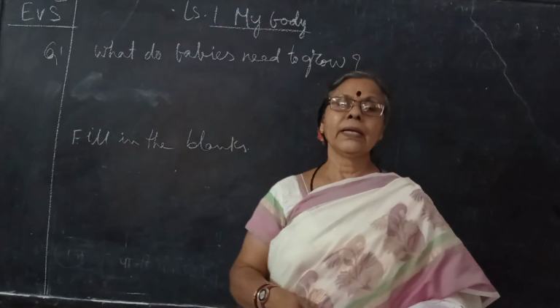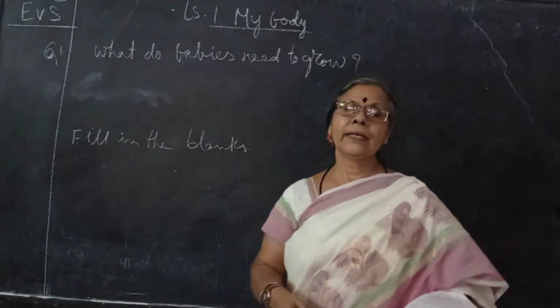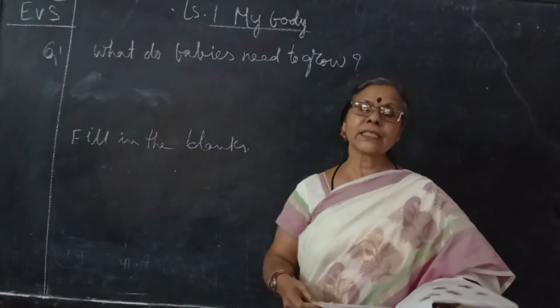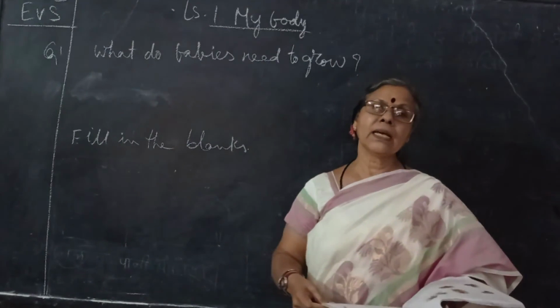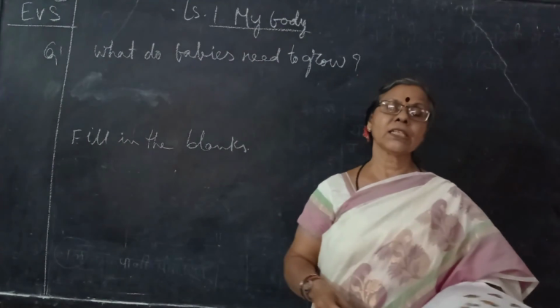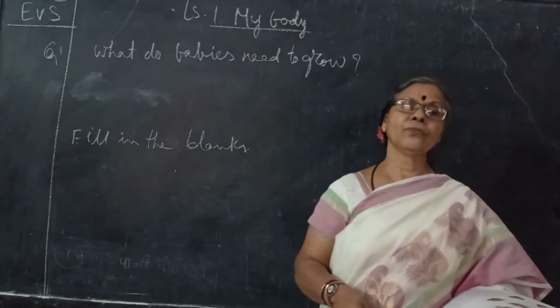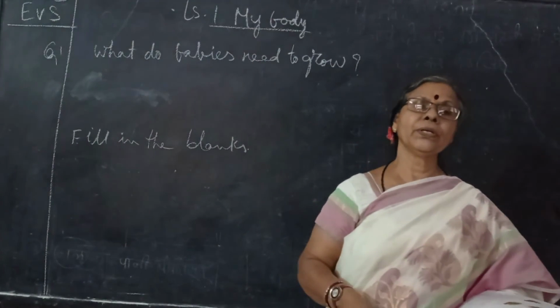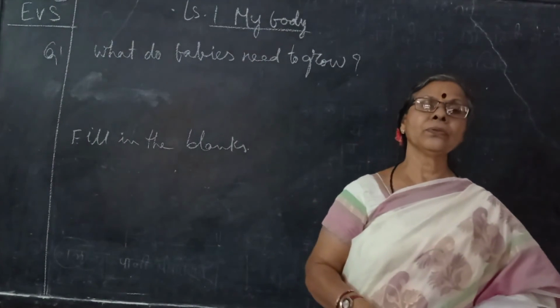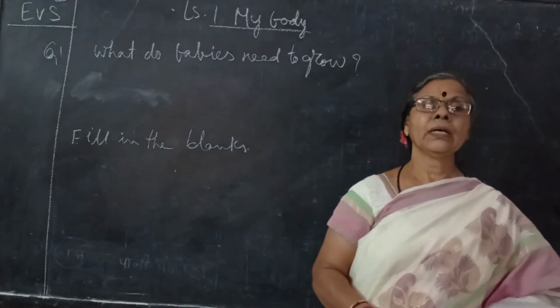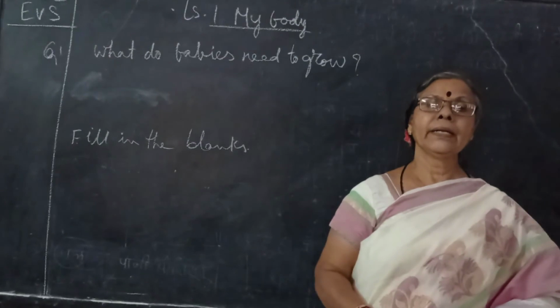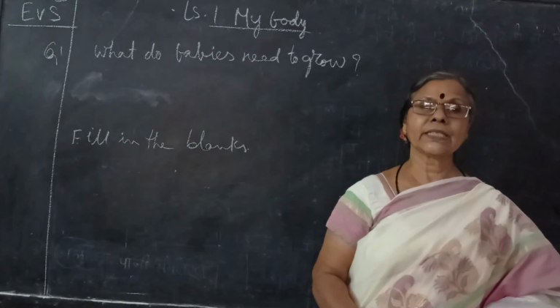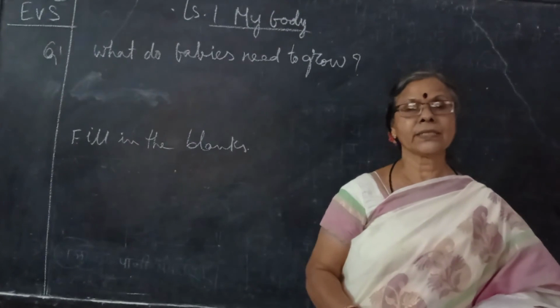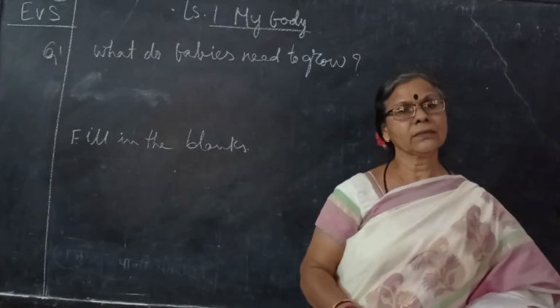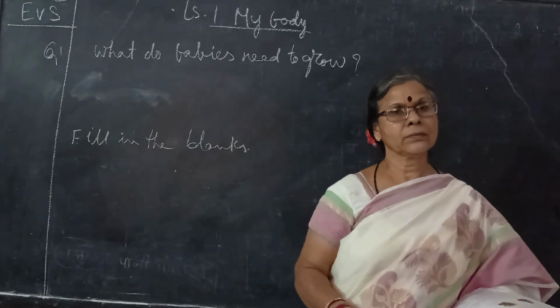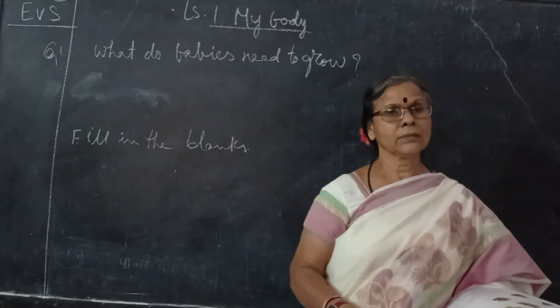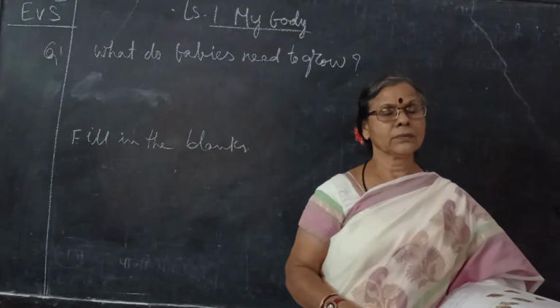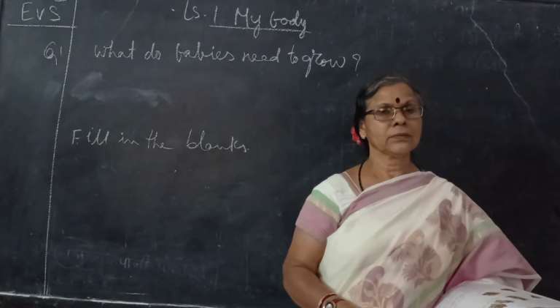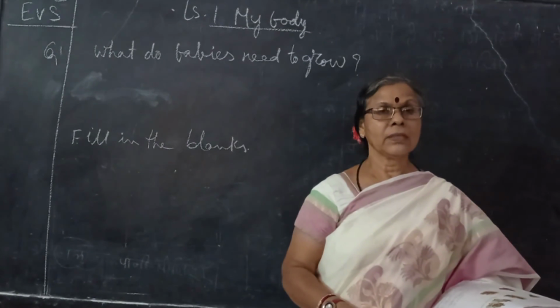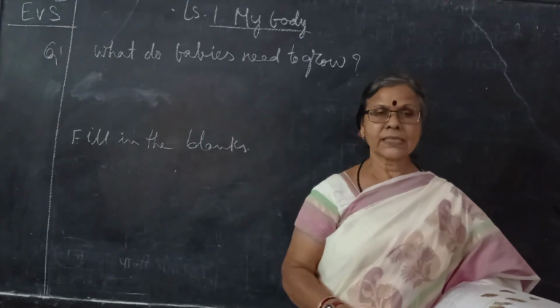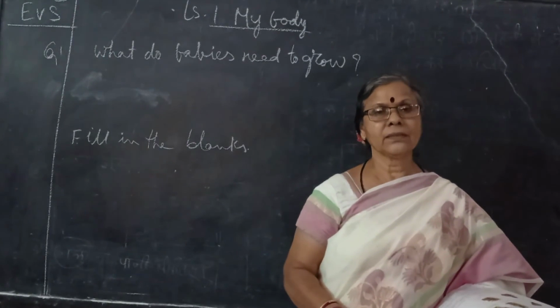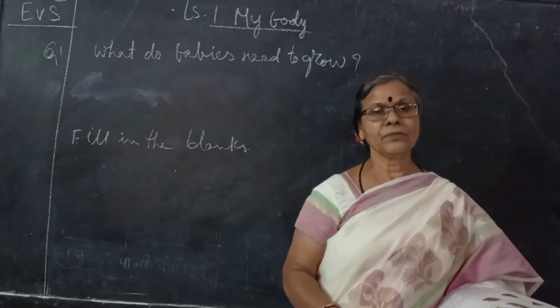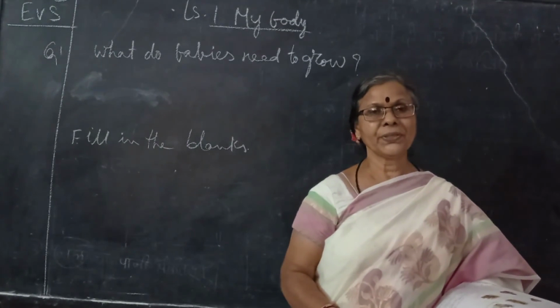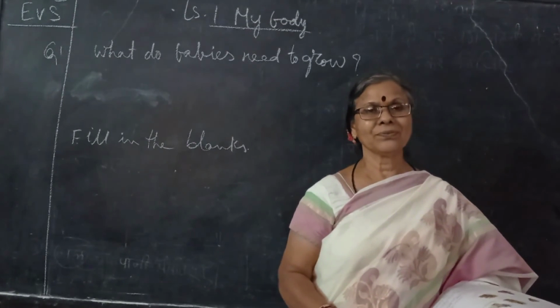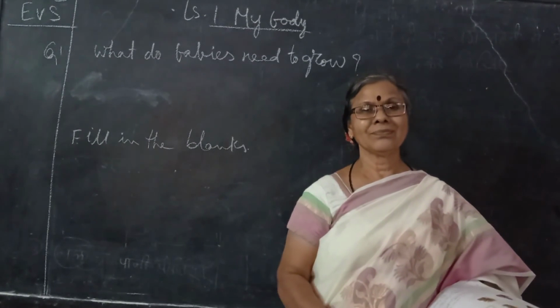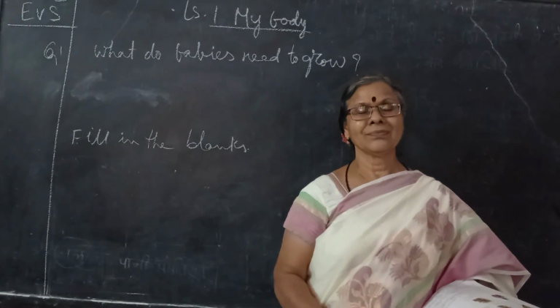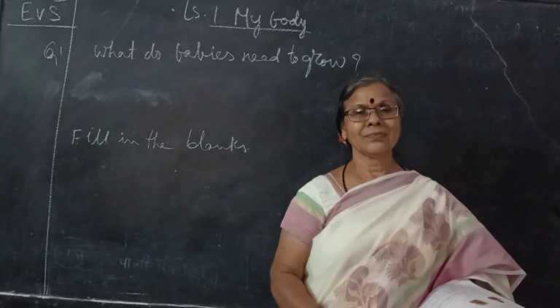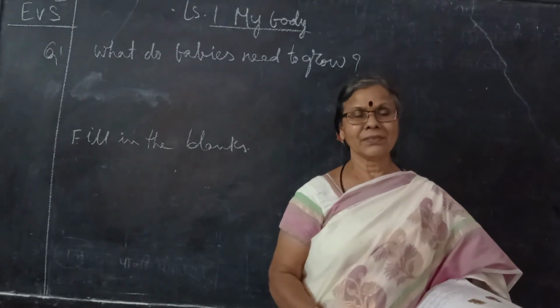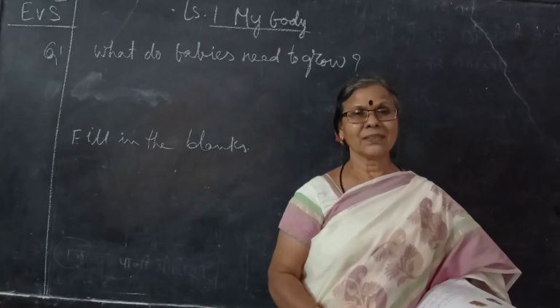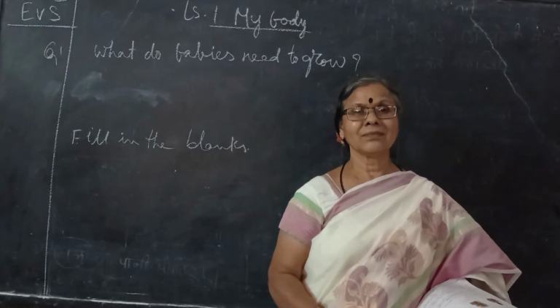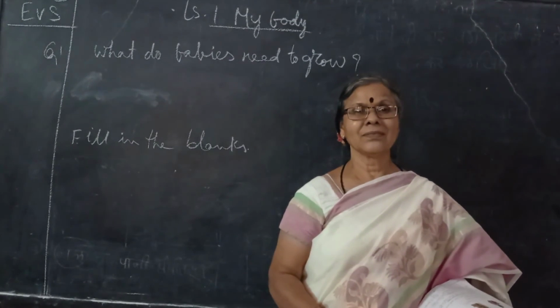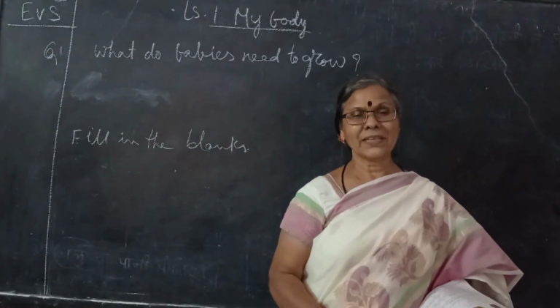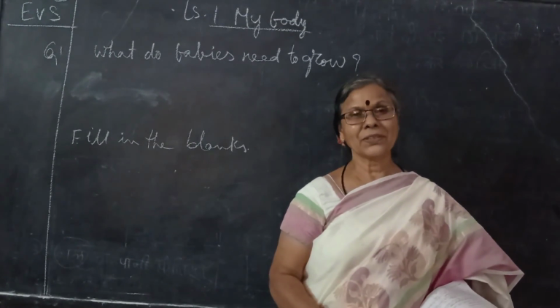In the next class we will do the next lesson video revision. Thank you.